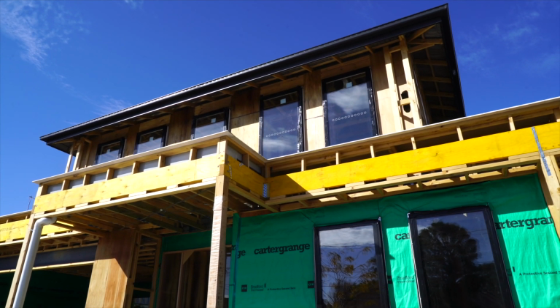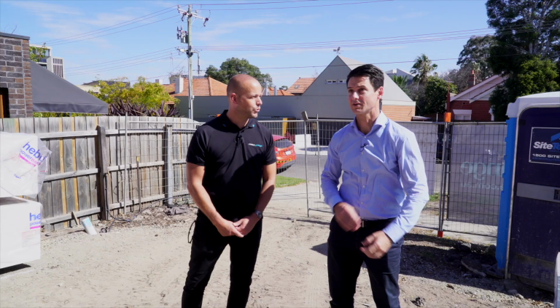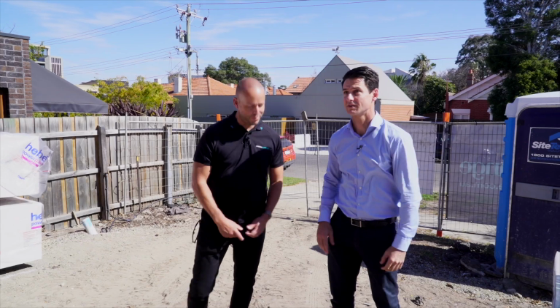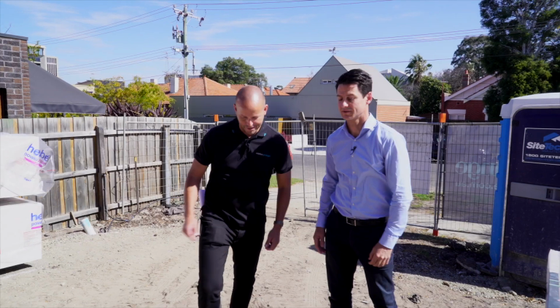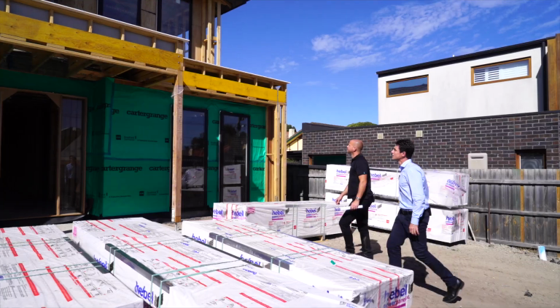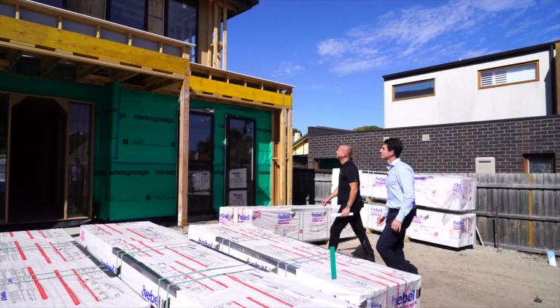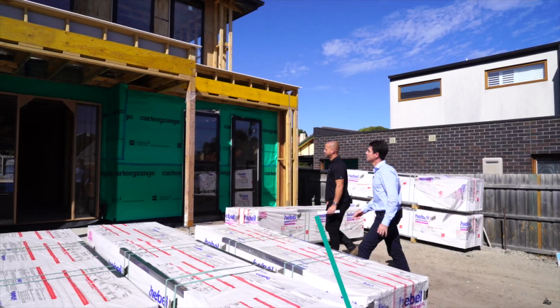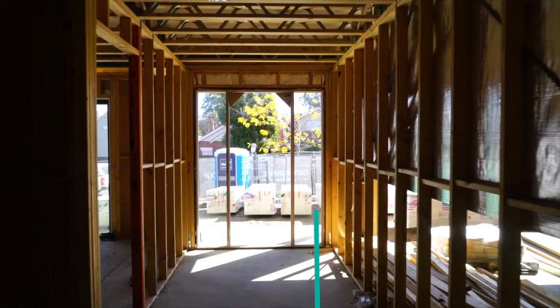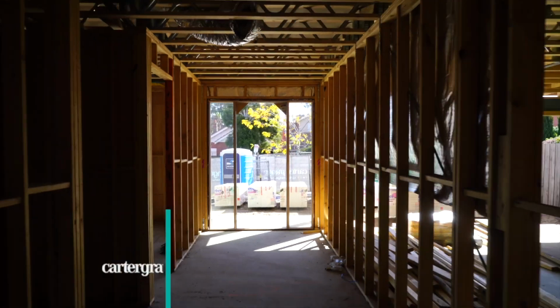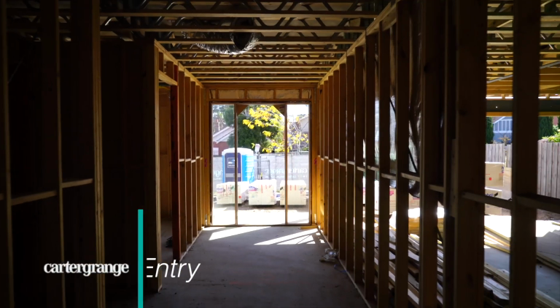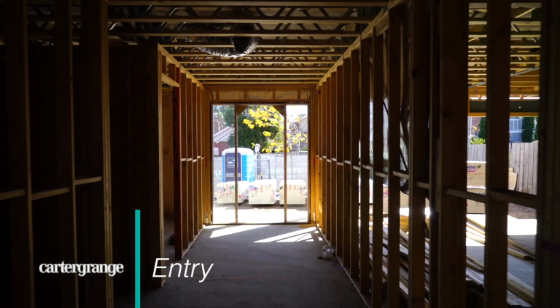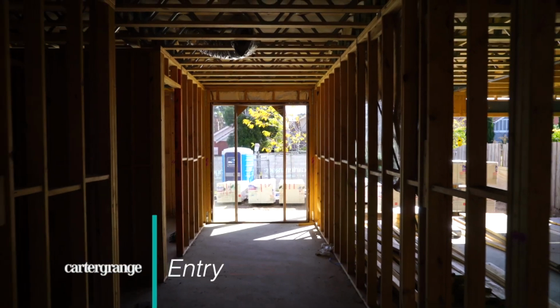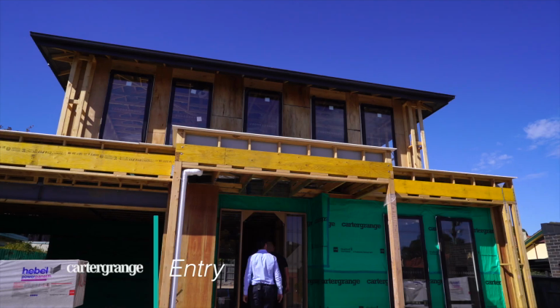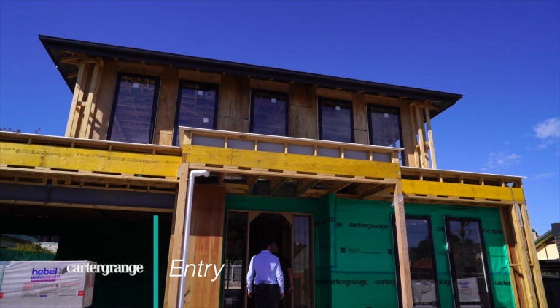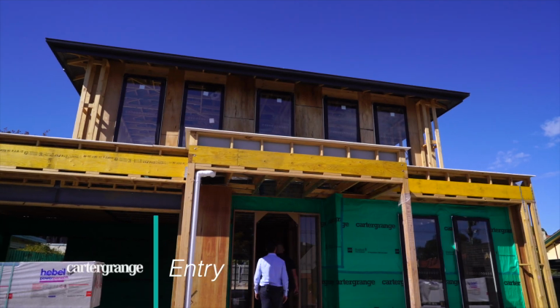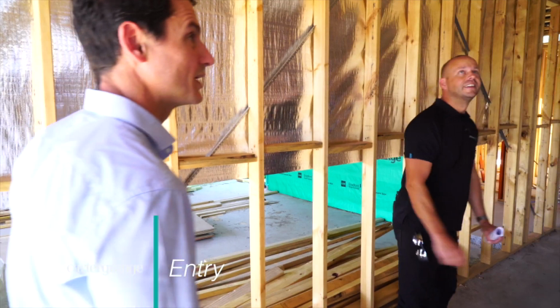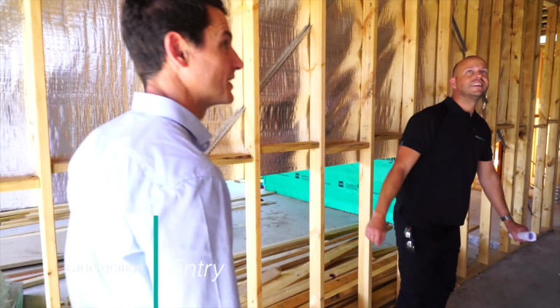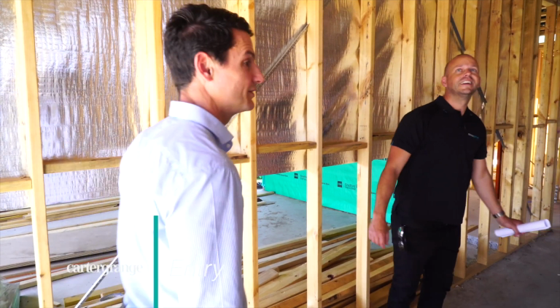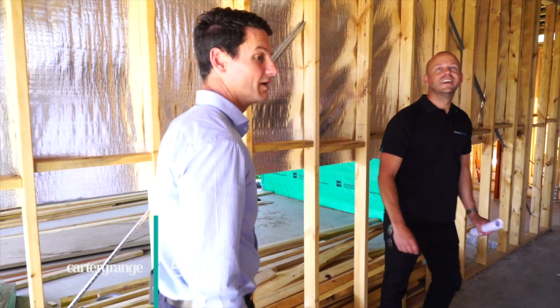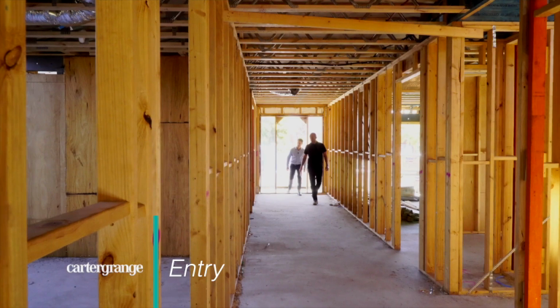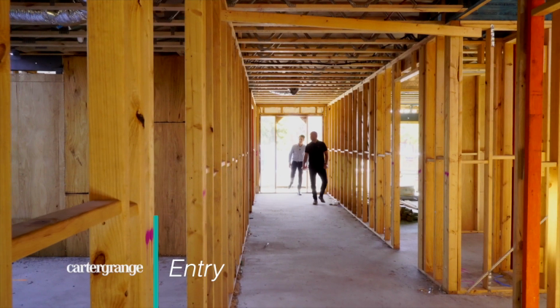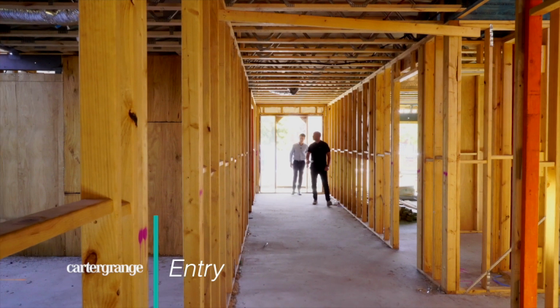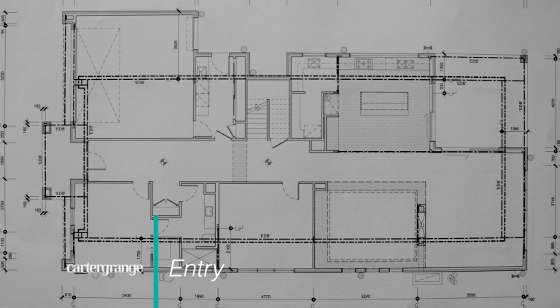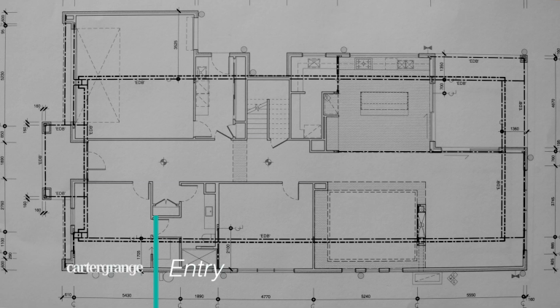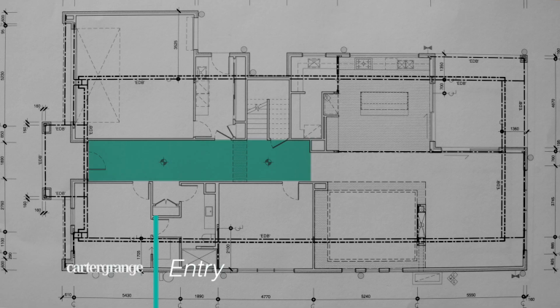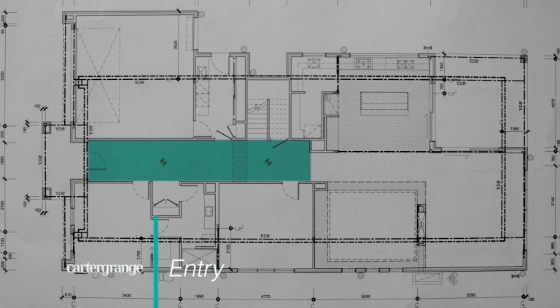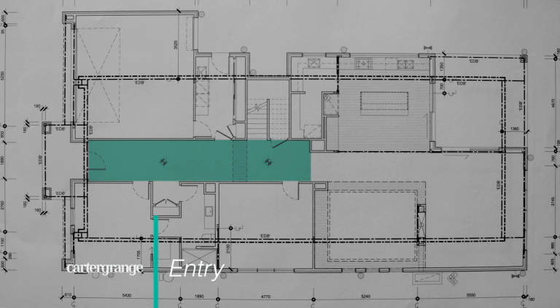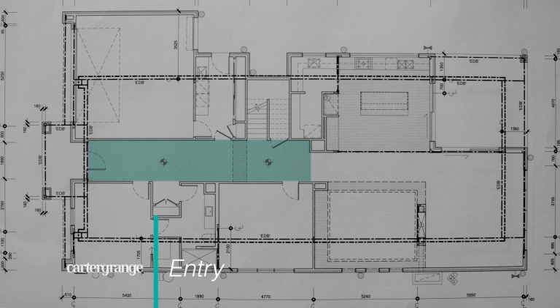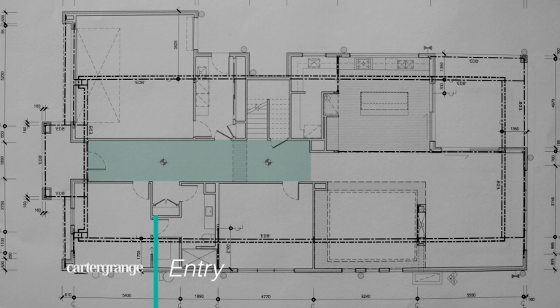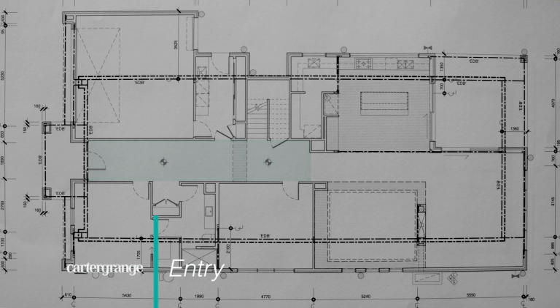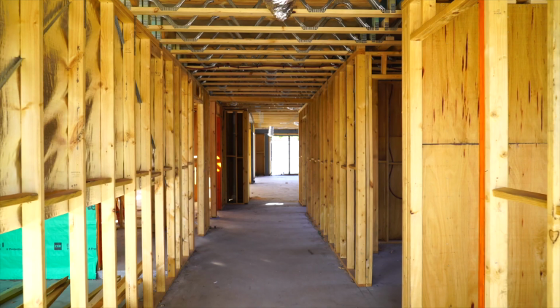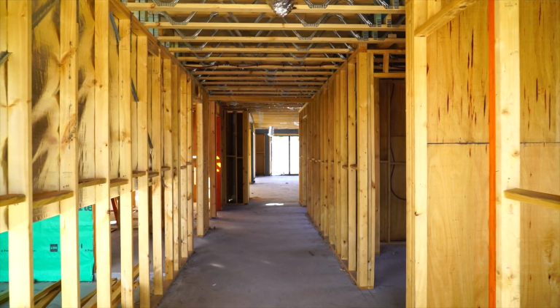Yes, have a look — make sure you're happy. Really coming together, isn't it? Really nice how it comes into a huge open entry area.